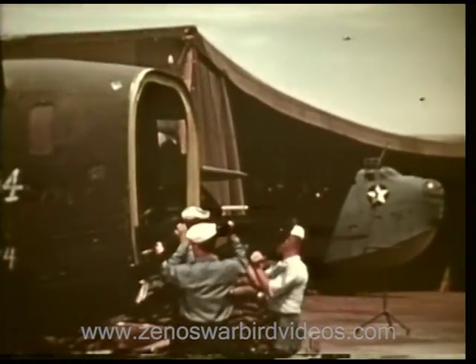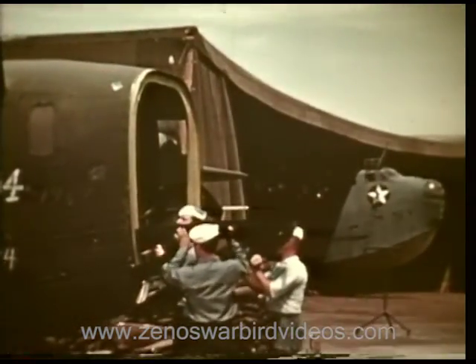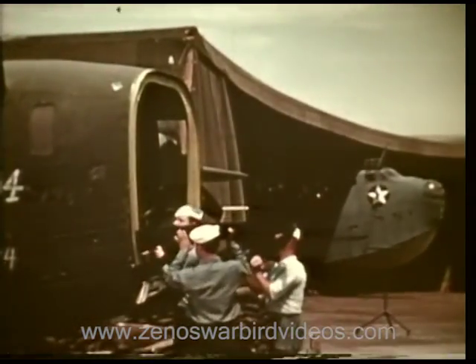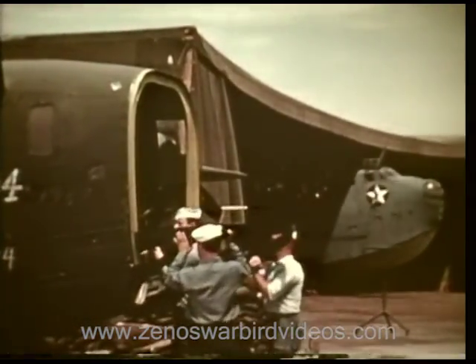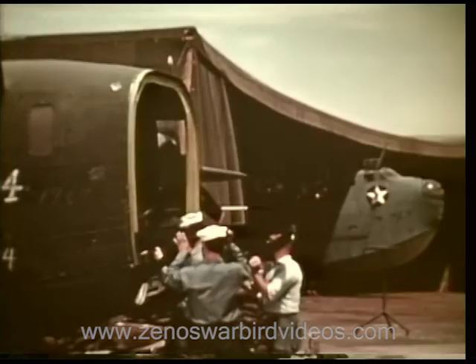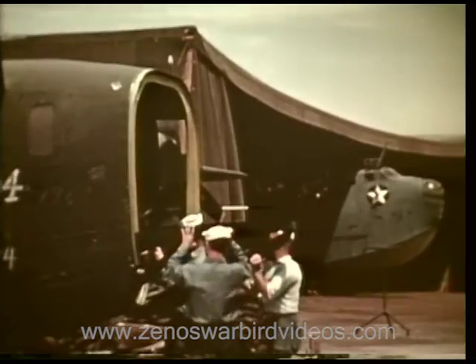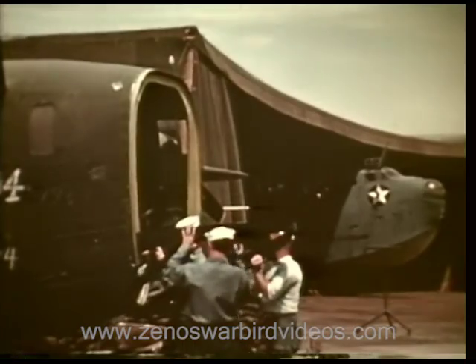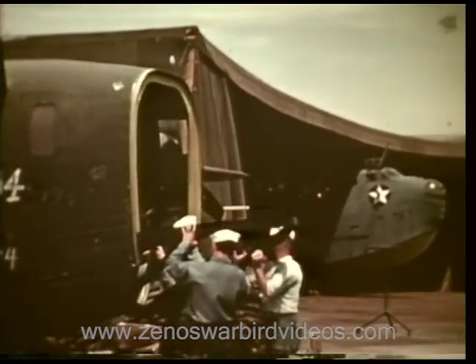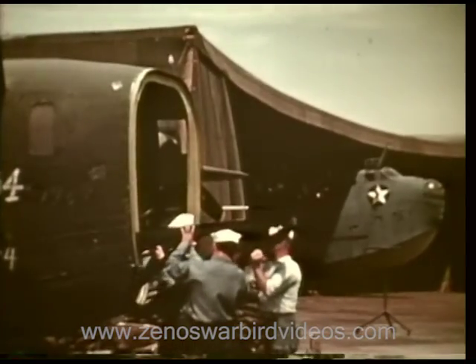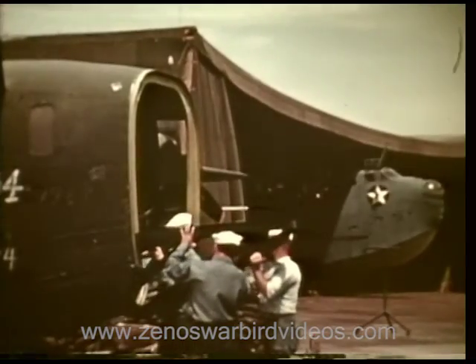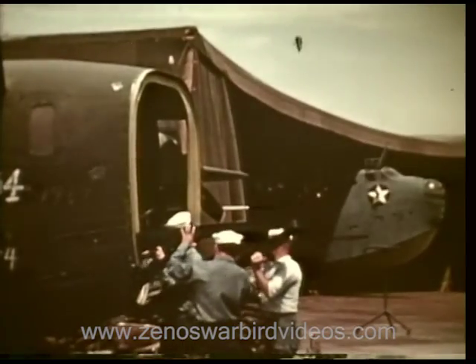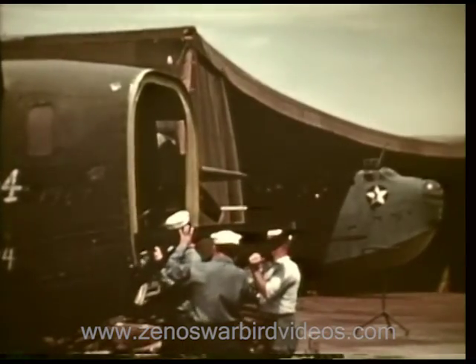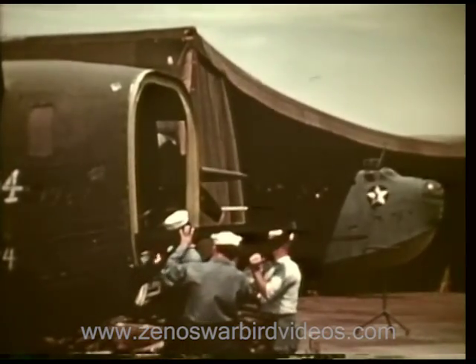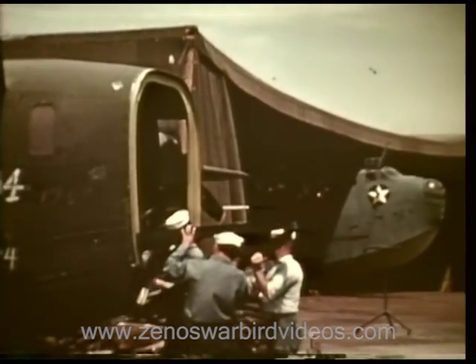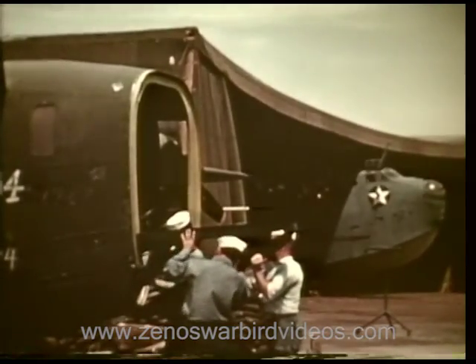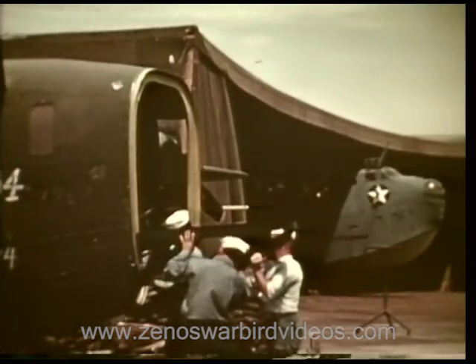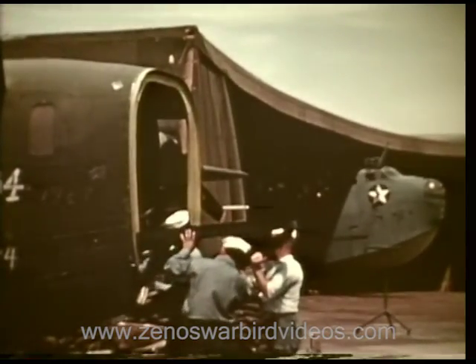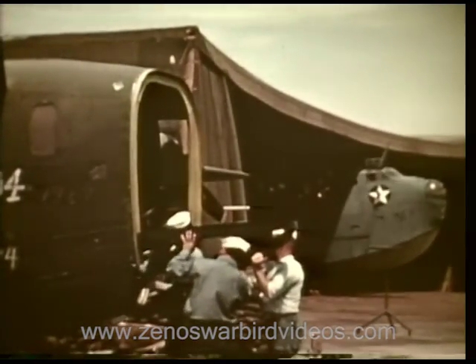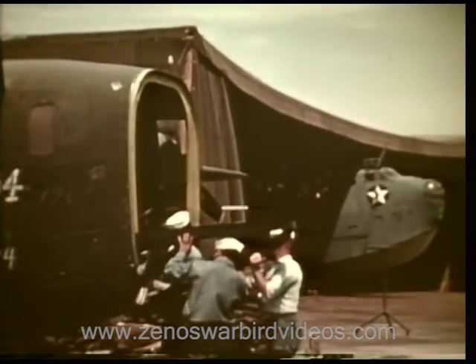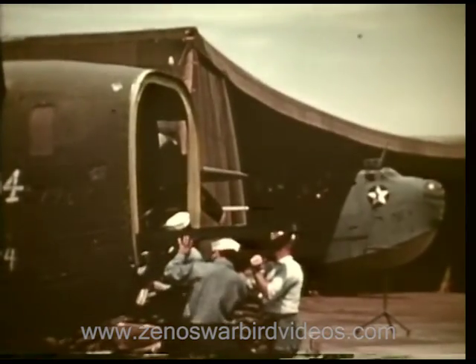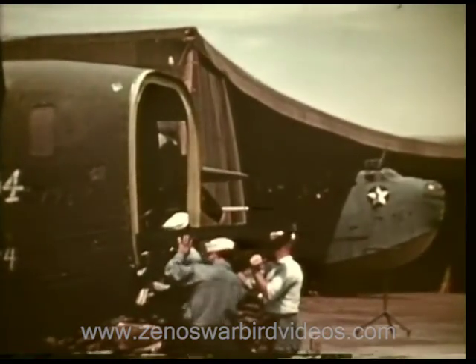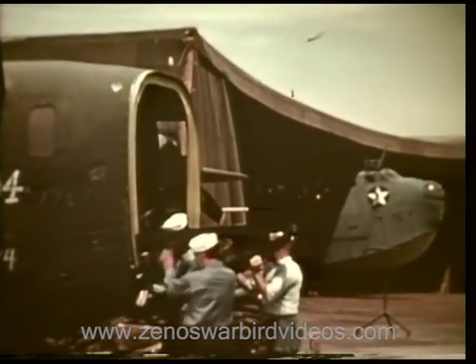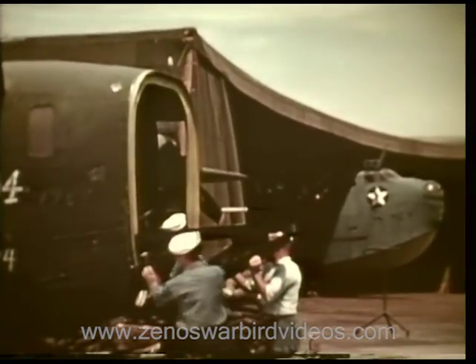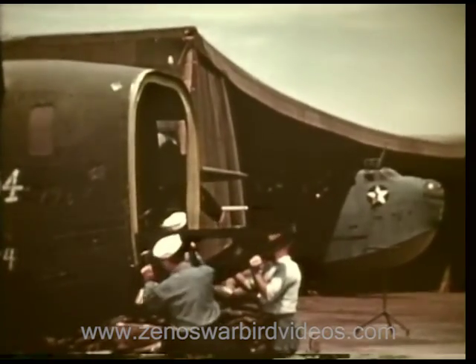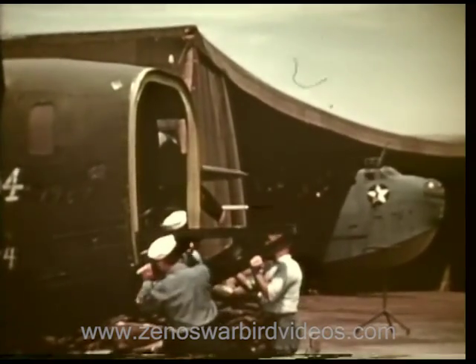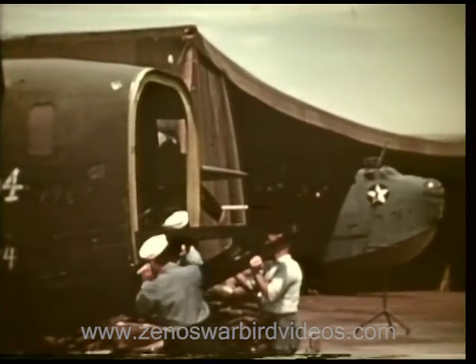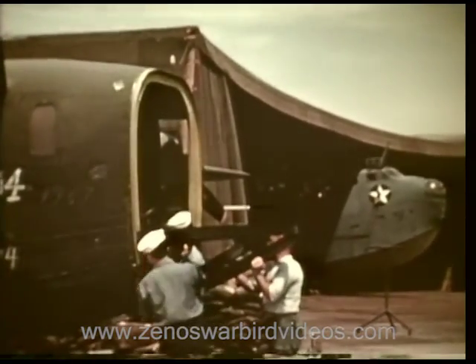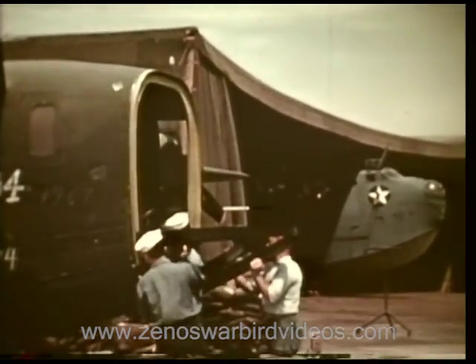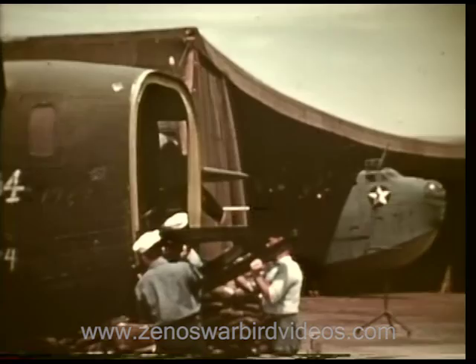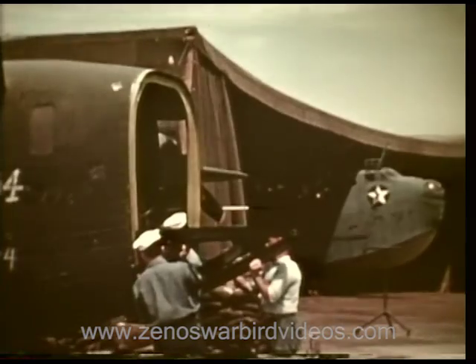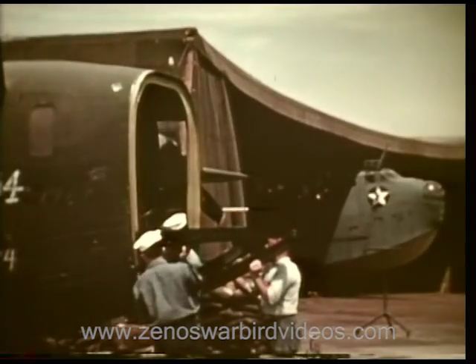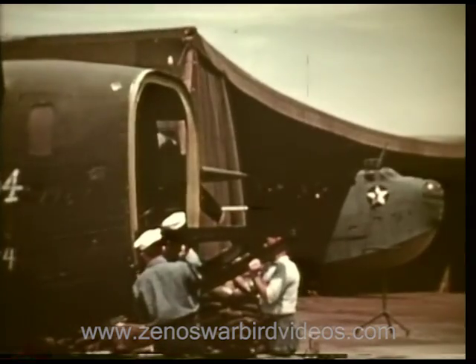Right on the nose — that's where this supporting base carrying the ring track for the deadly turret is riveted onto the Navy bomber.